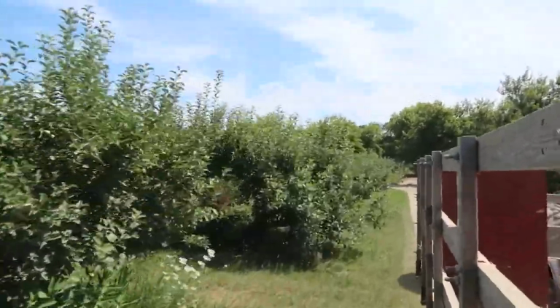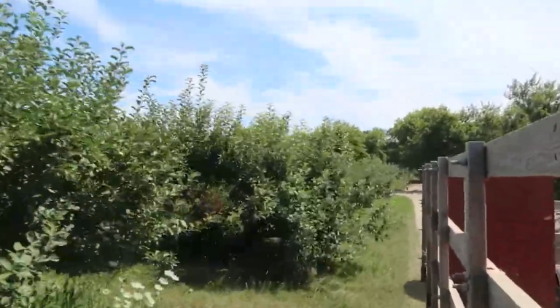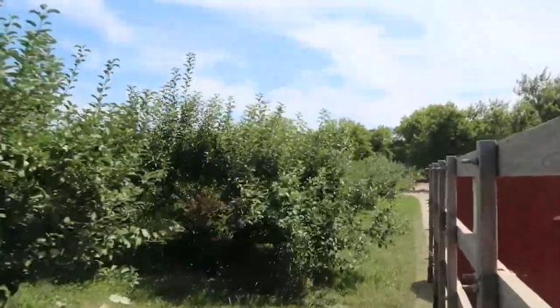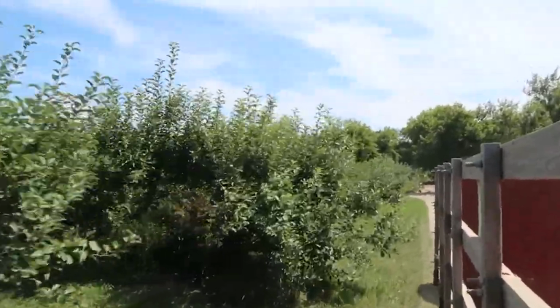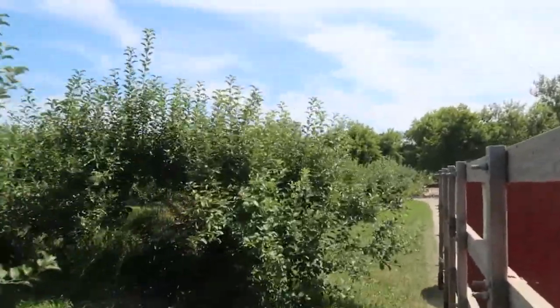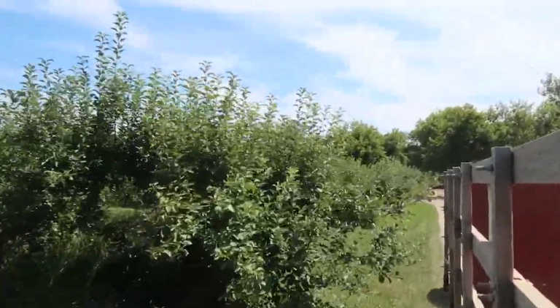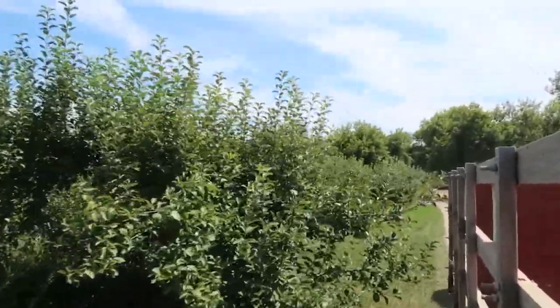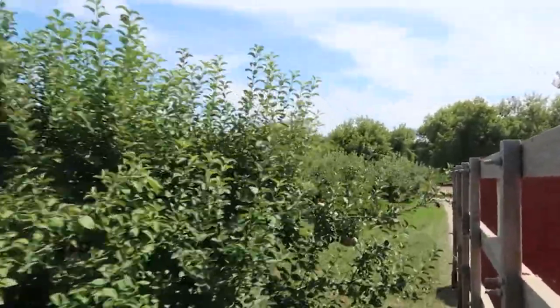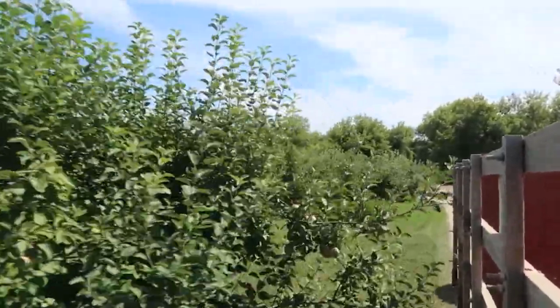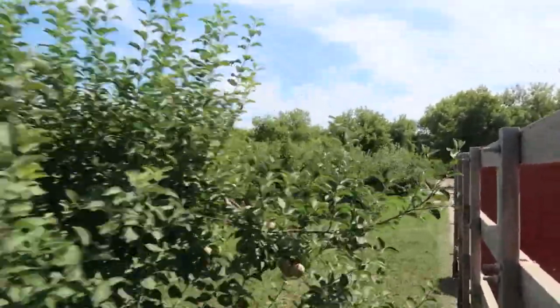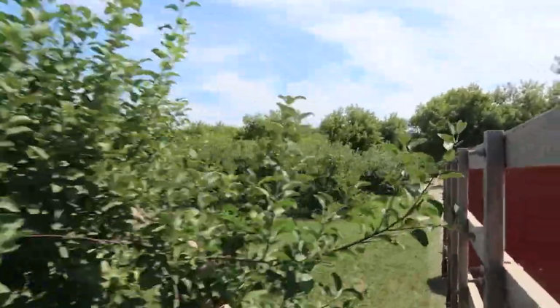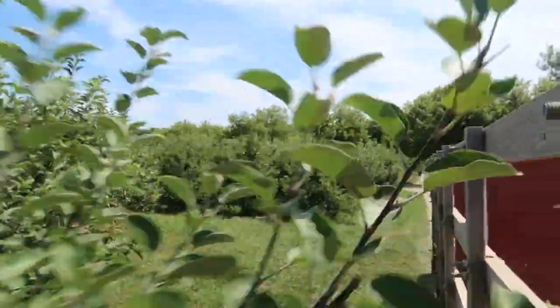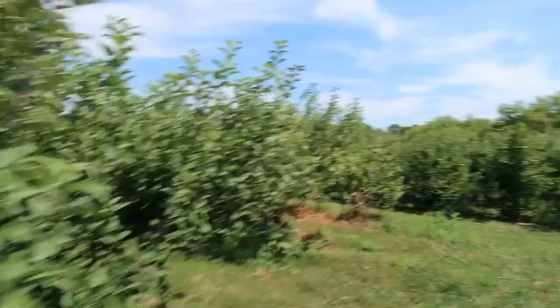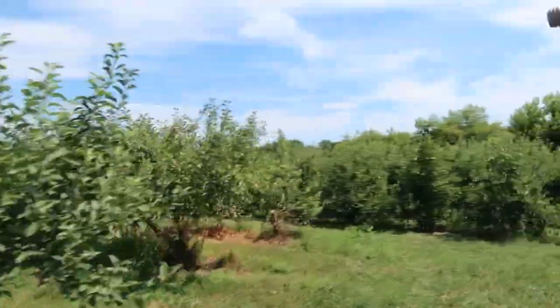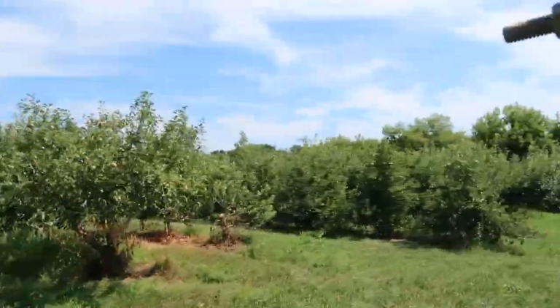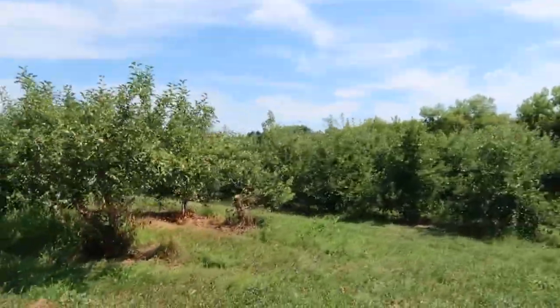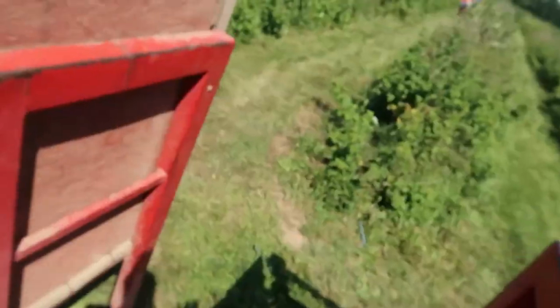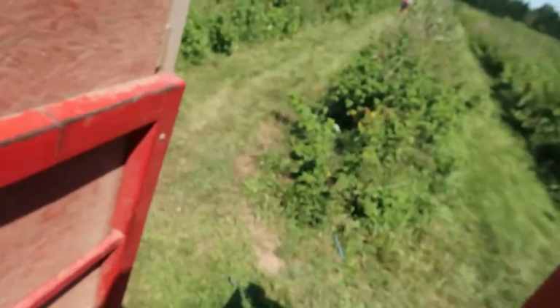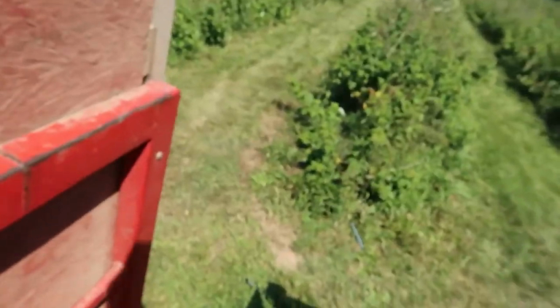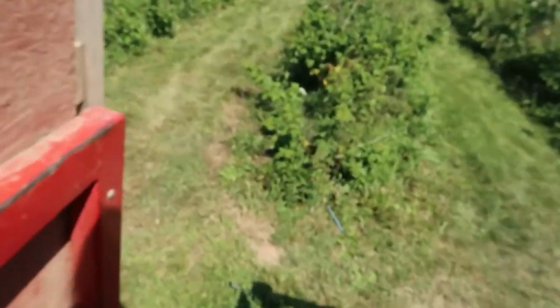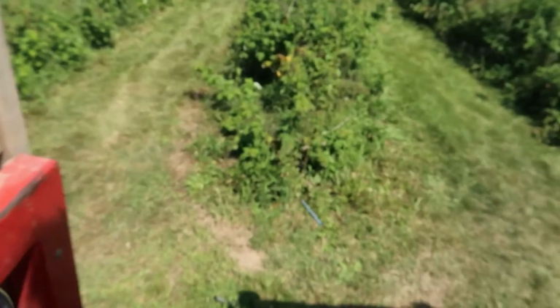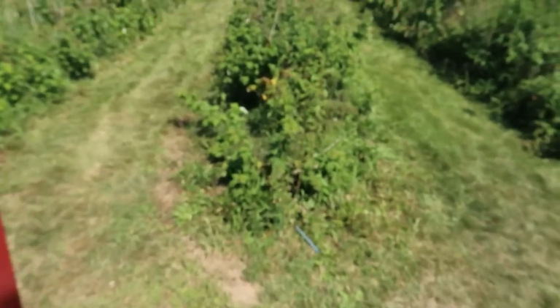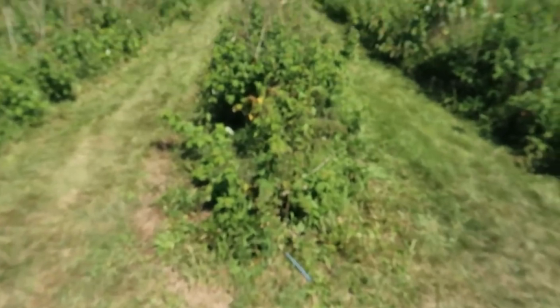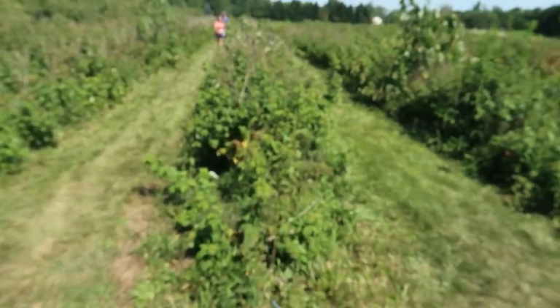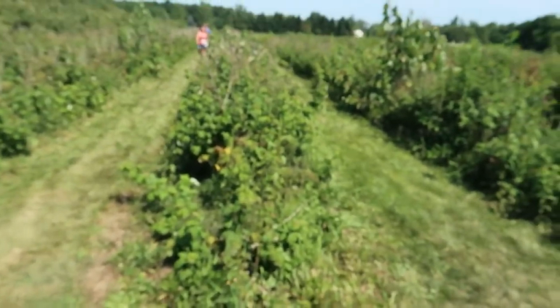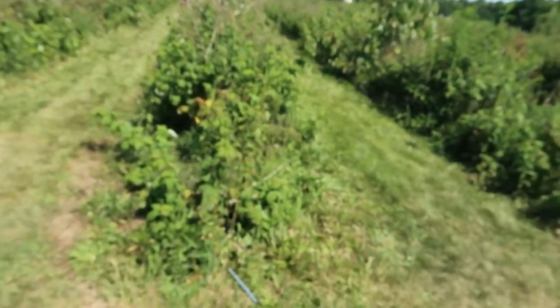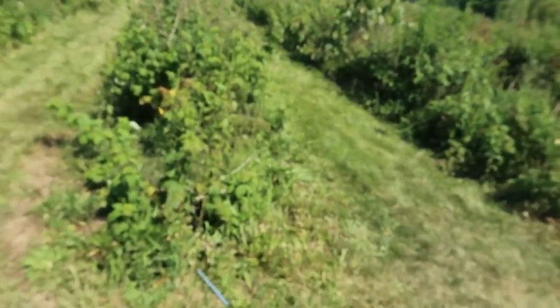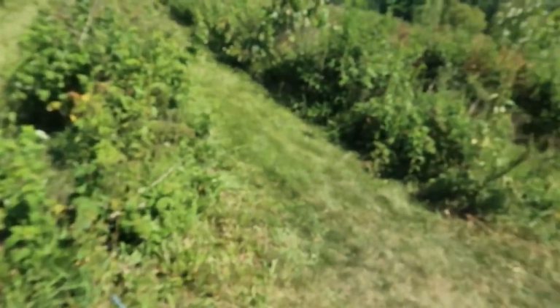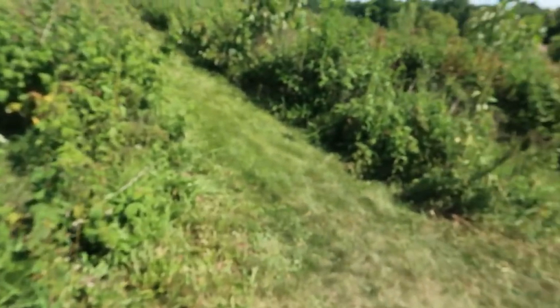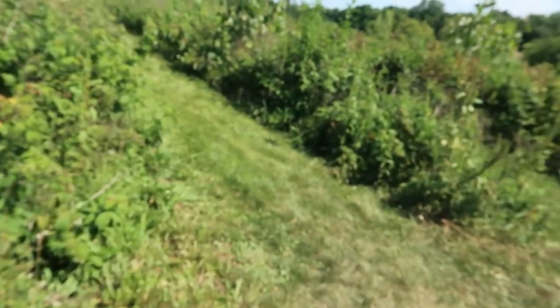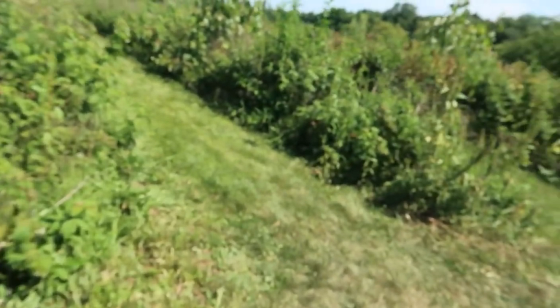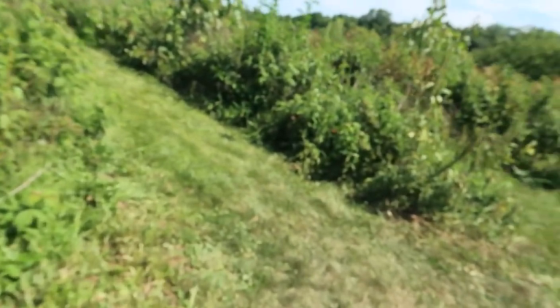There is just something about fresh picked fruit — the flavor and colors are so much brighter and better.